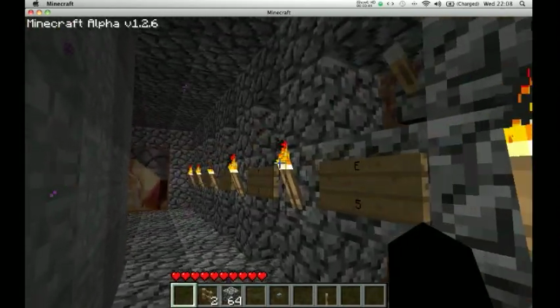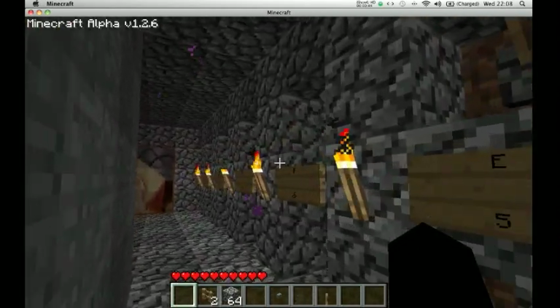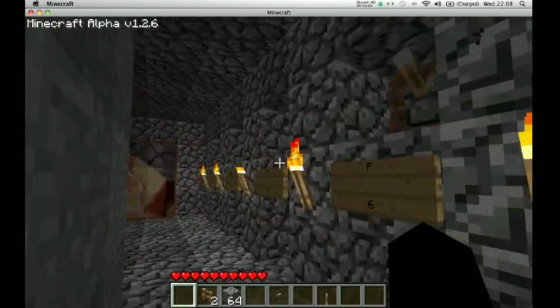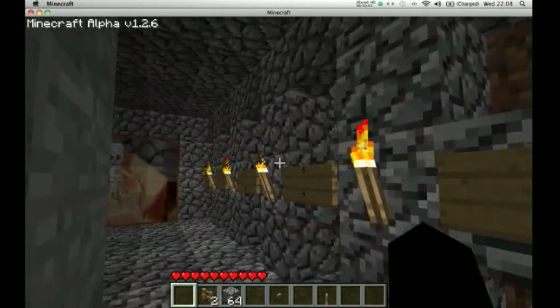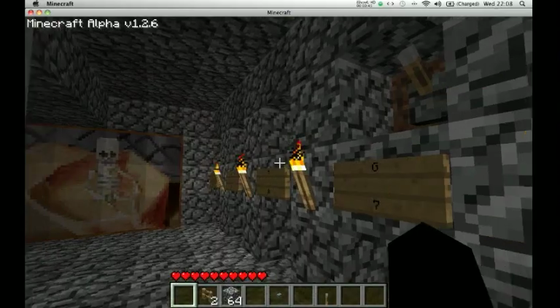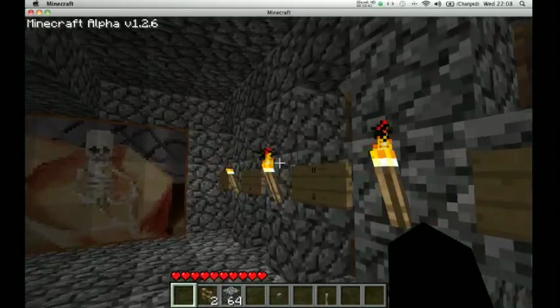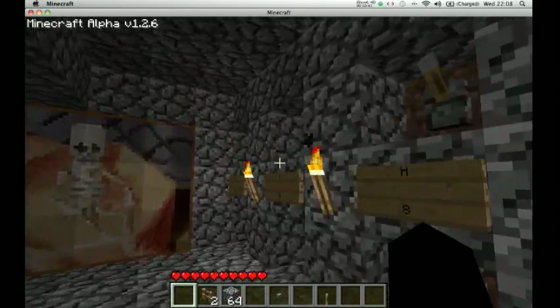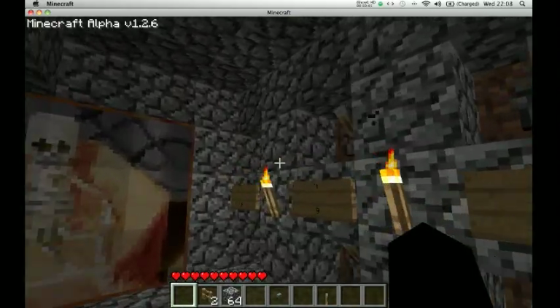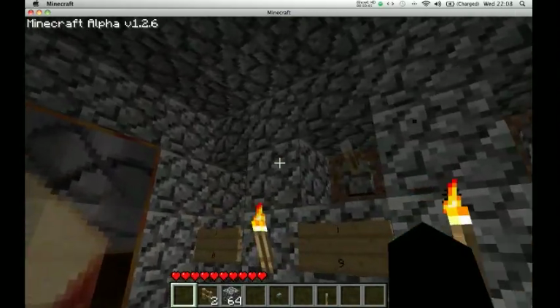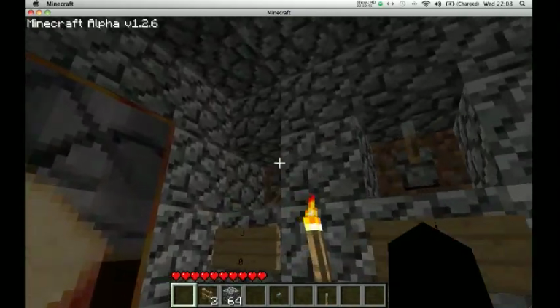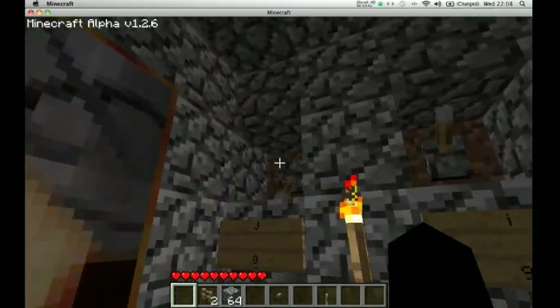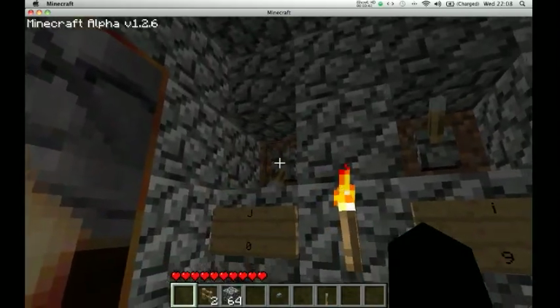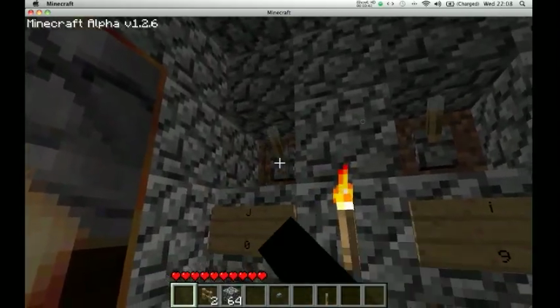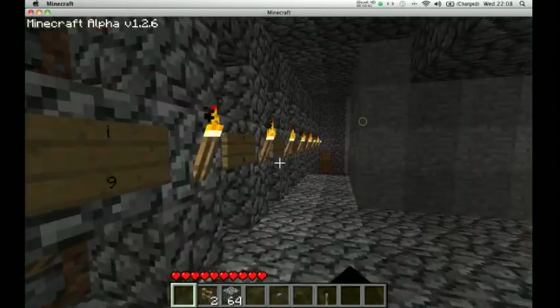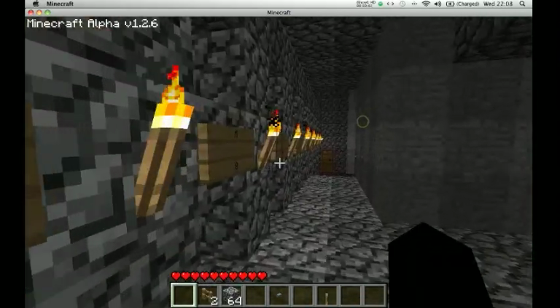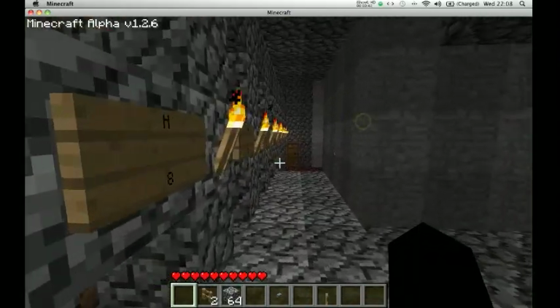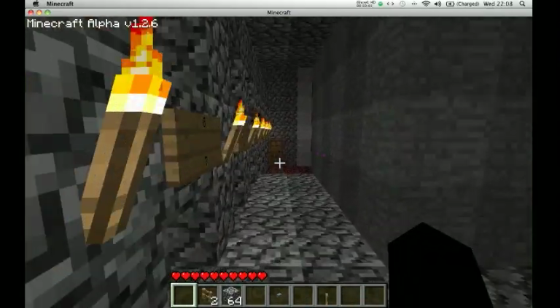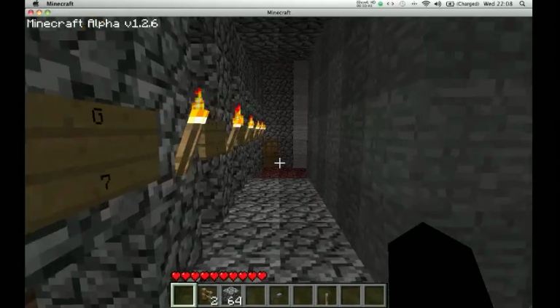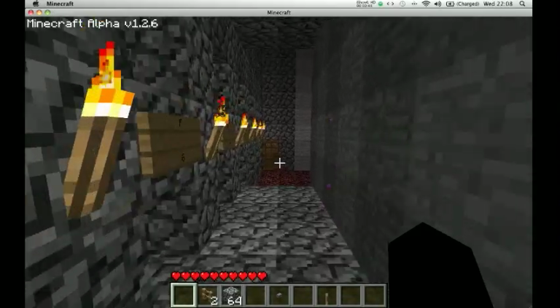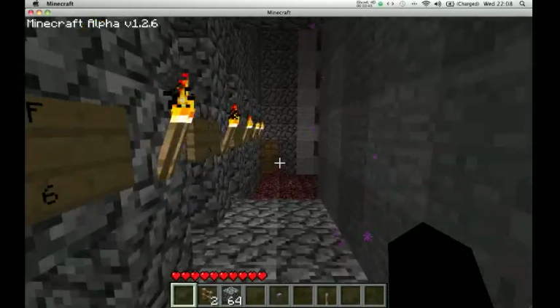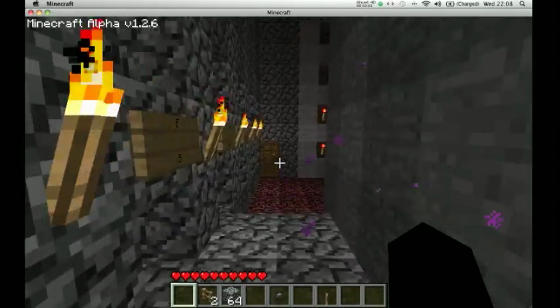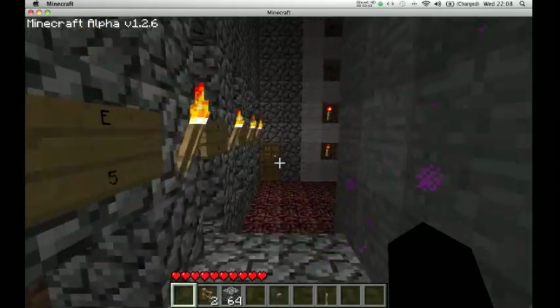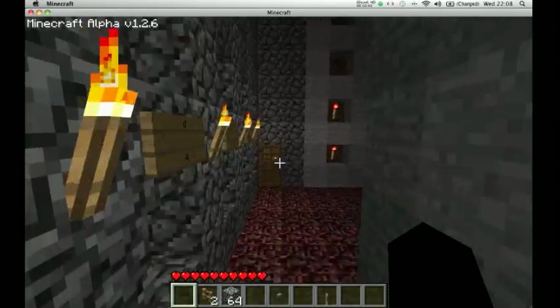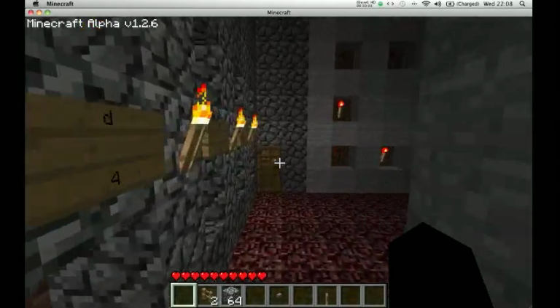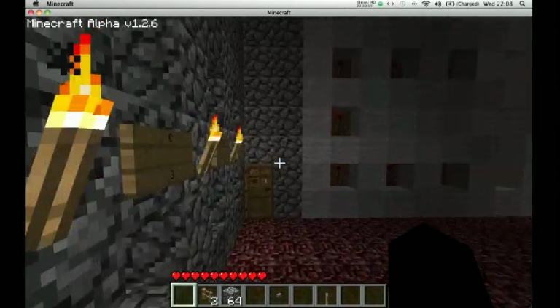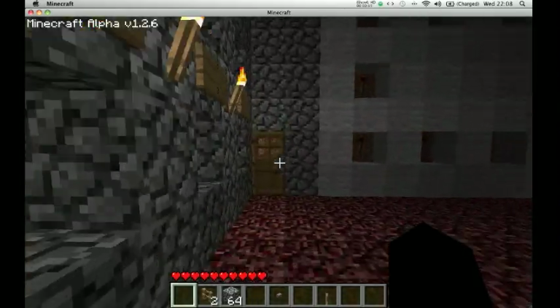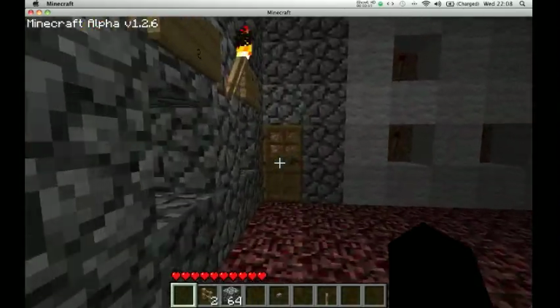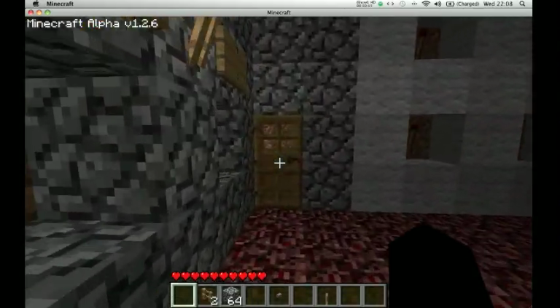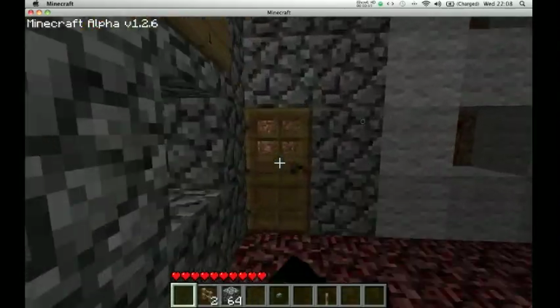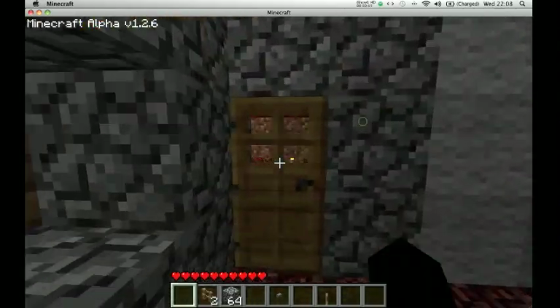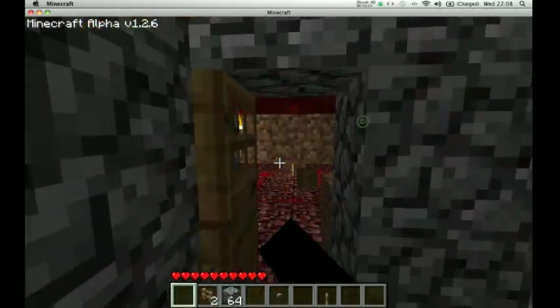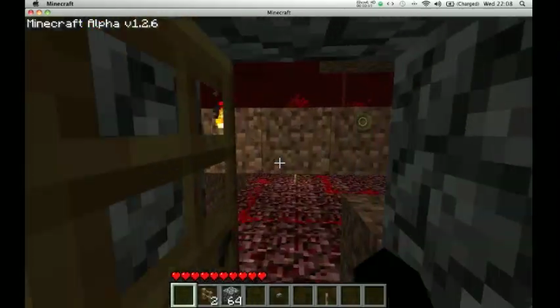I'll just give you a quick overview again. As I said, I'll put loads more torches in. And a quick explanation just to go with it.